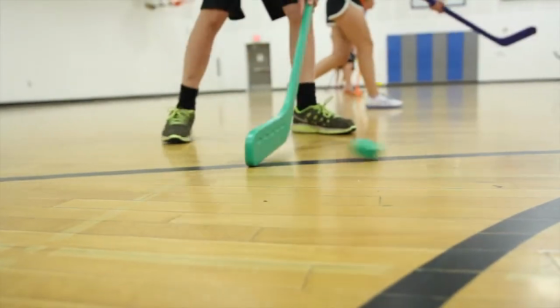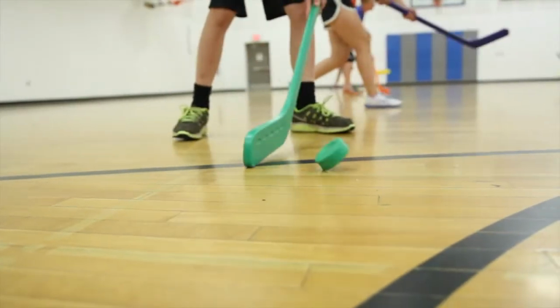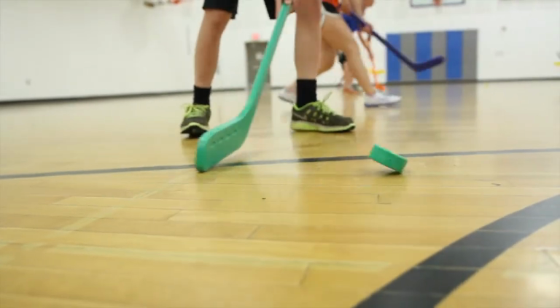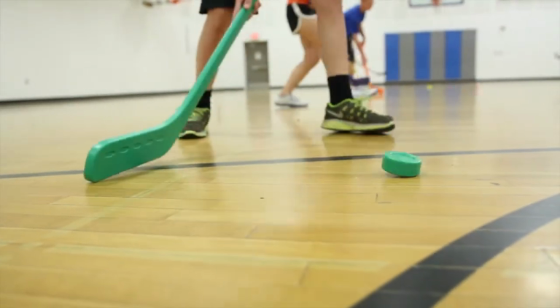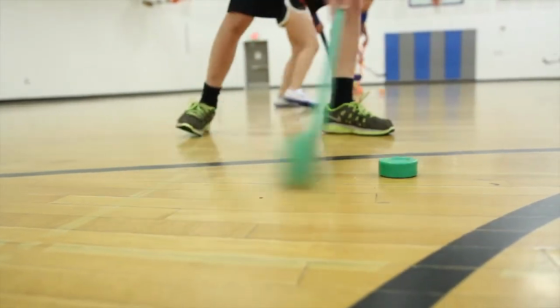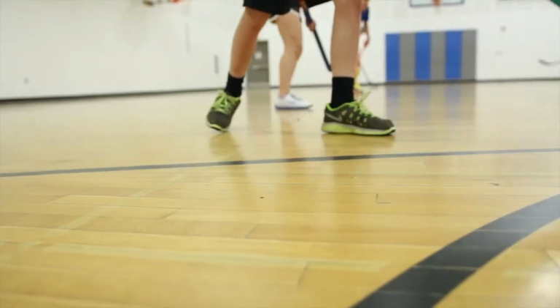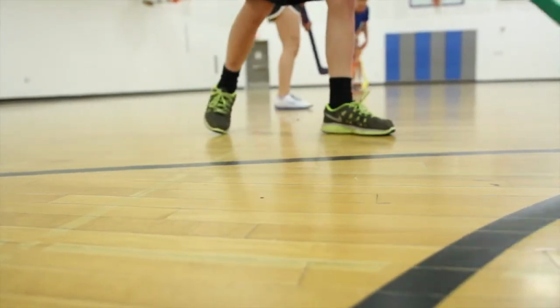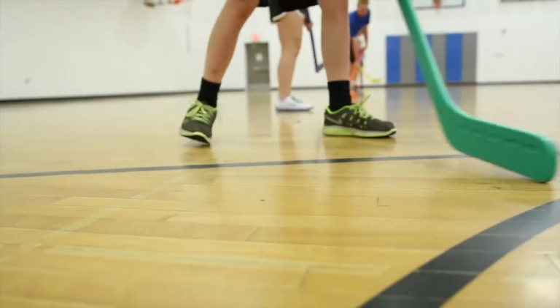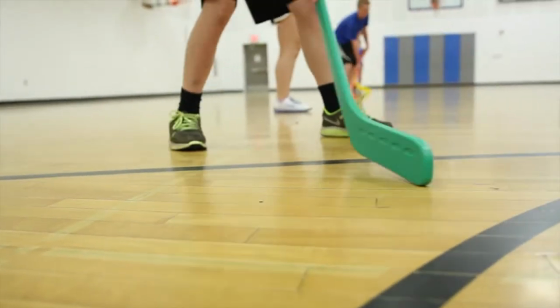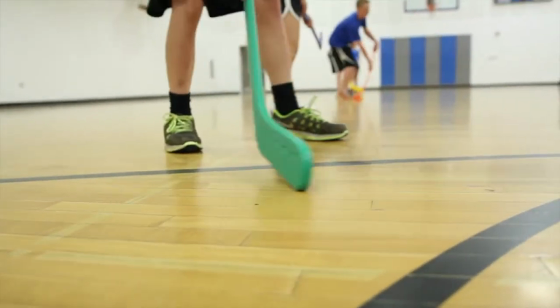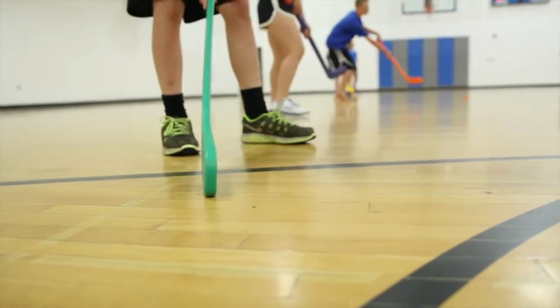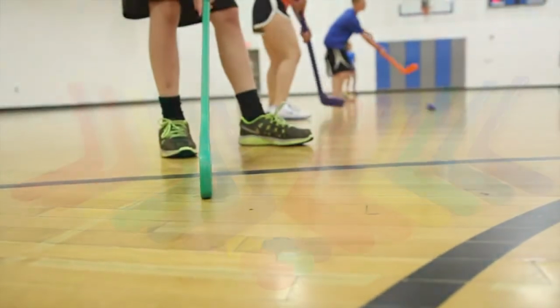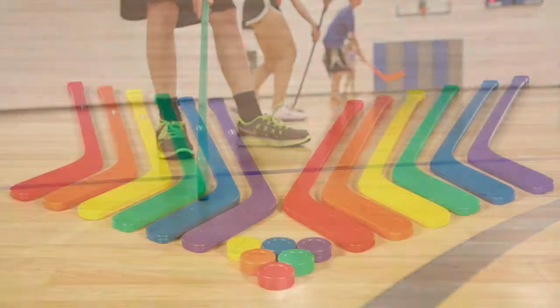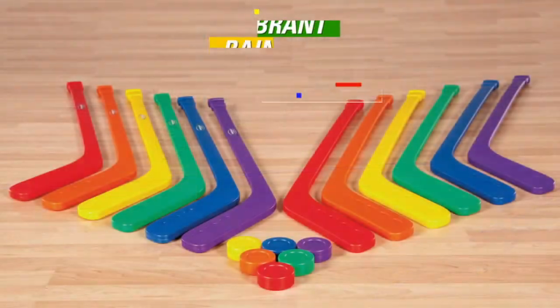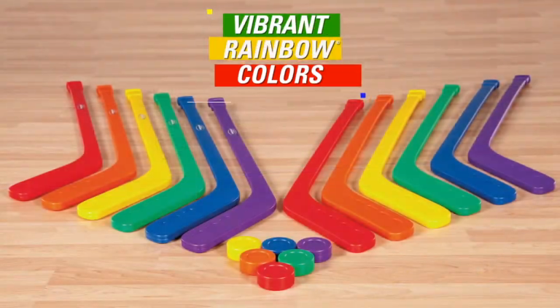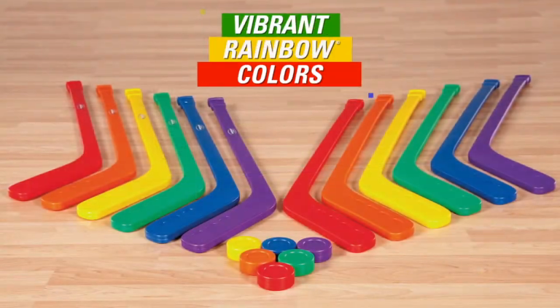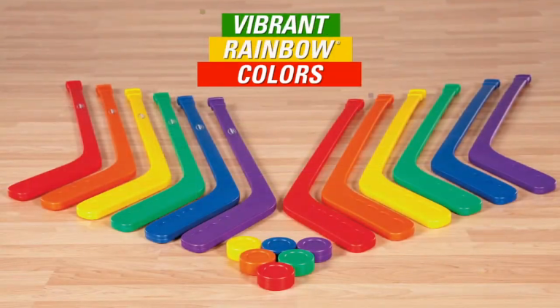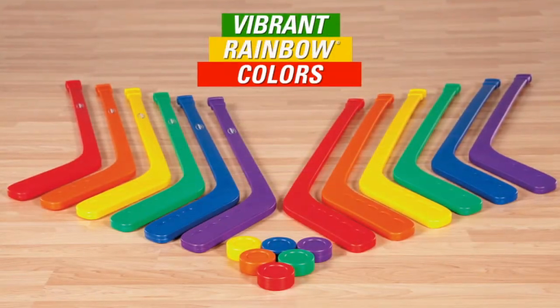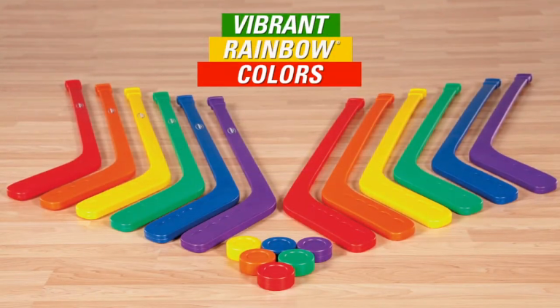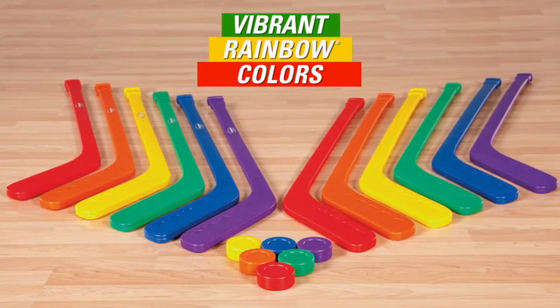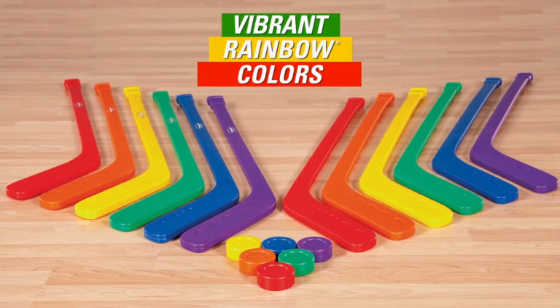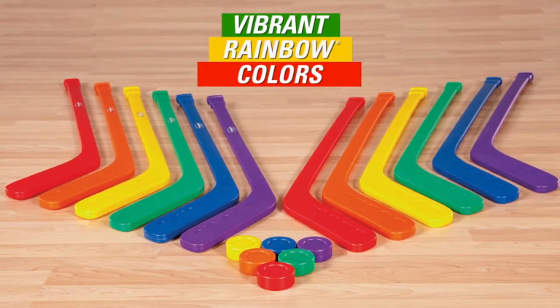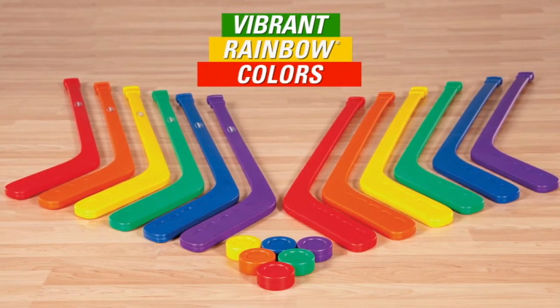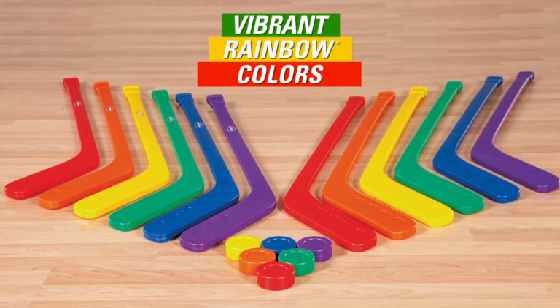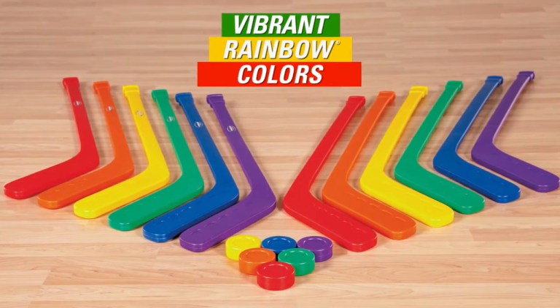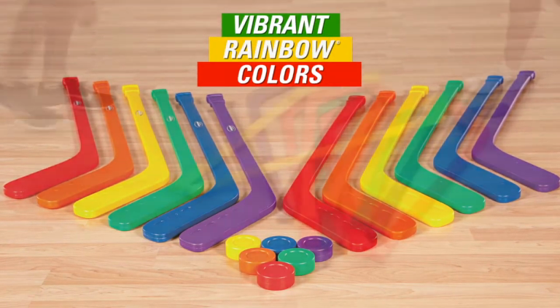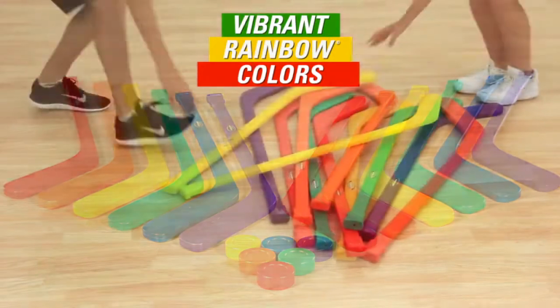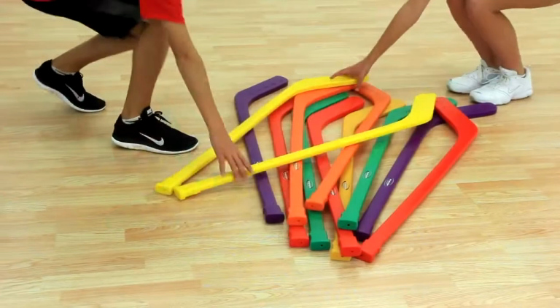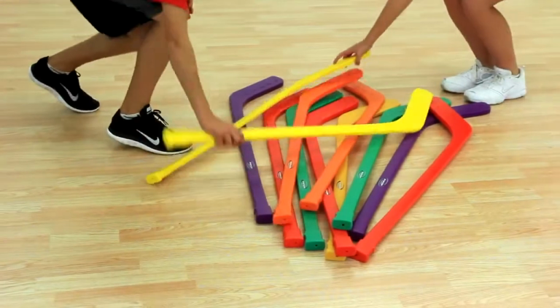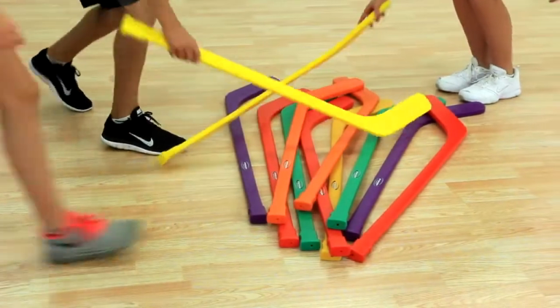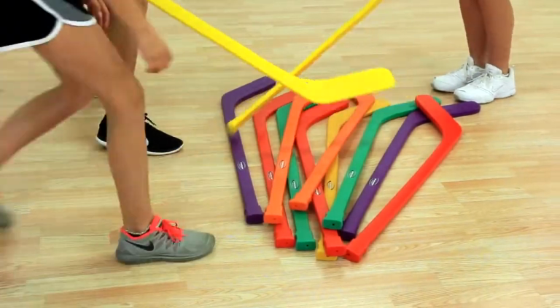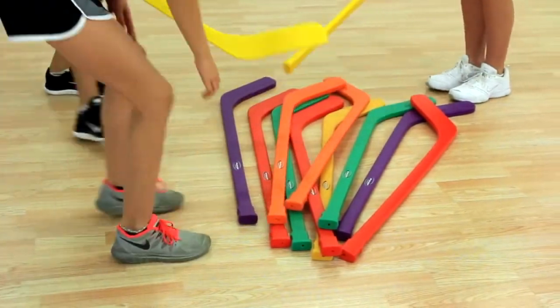Fun and vibrant rainbow colors add more excitement for students and are paired with plastic rainbow hockey pucks for quick organization.